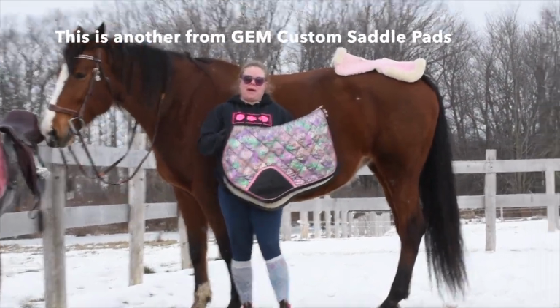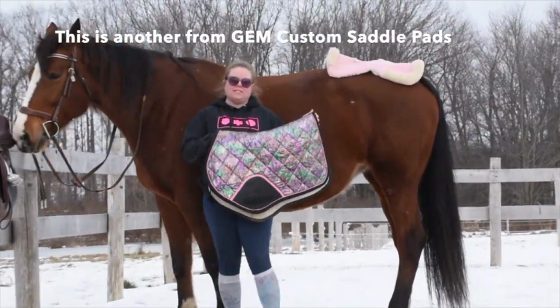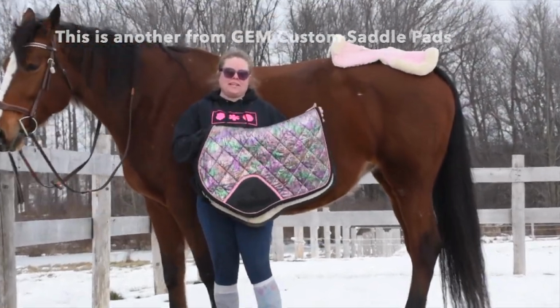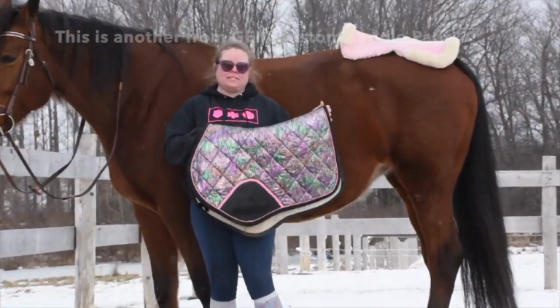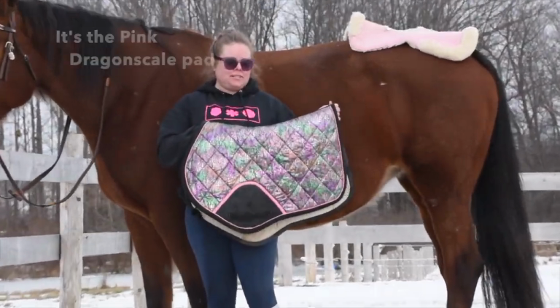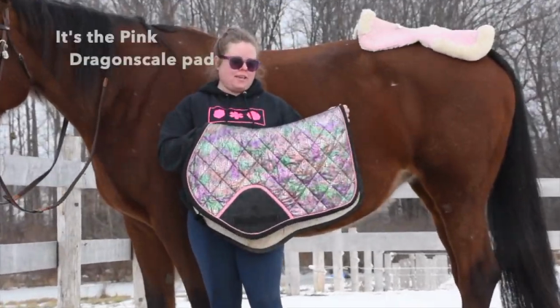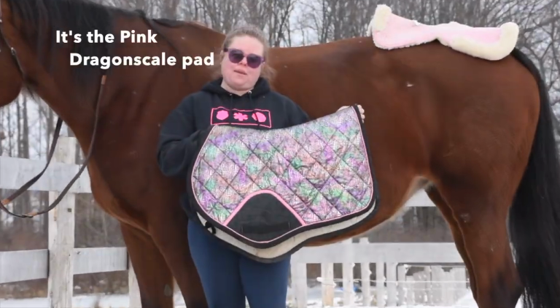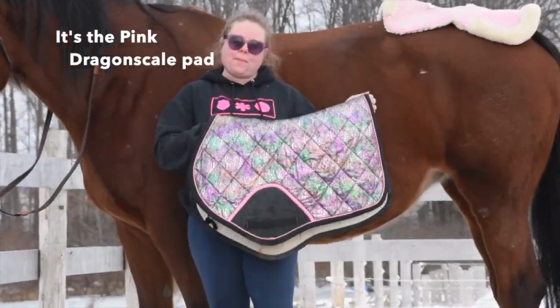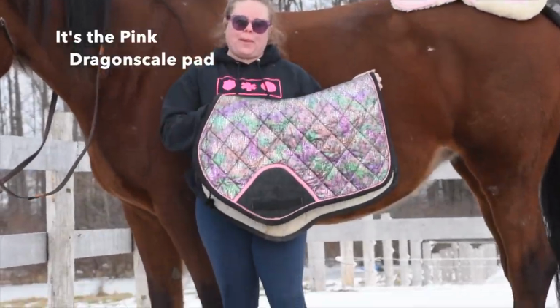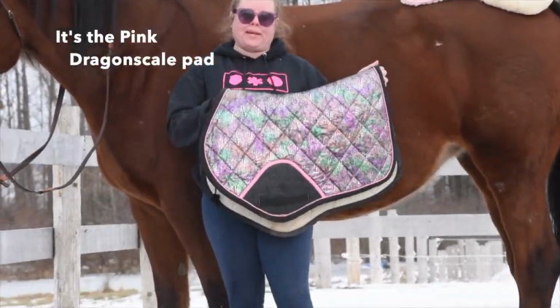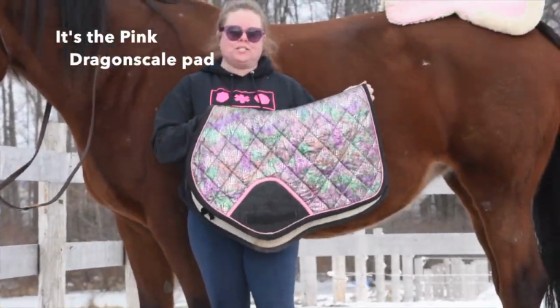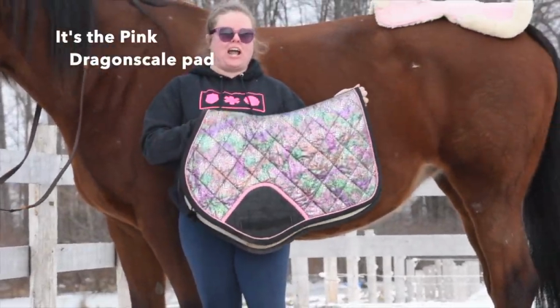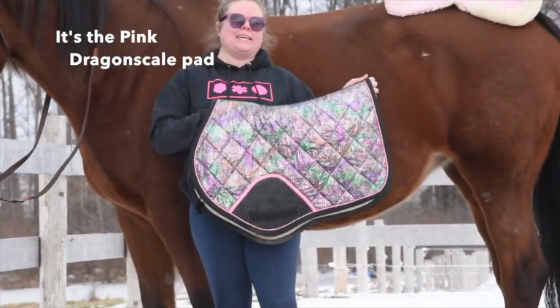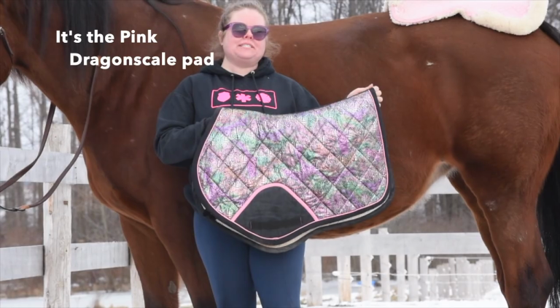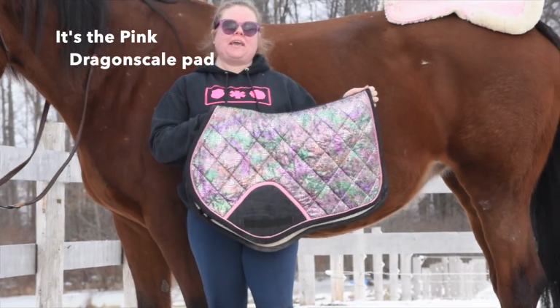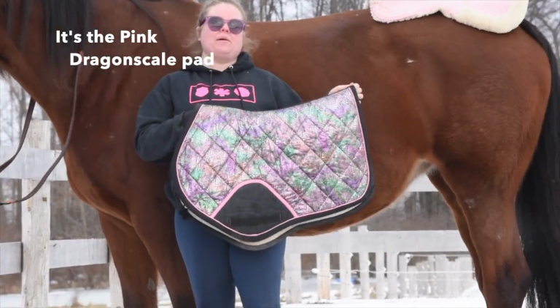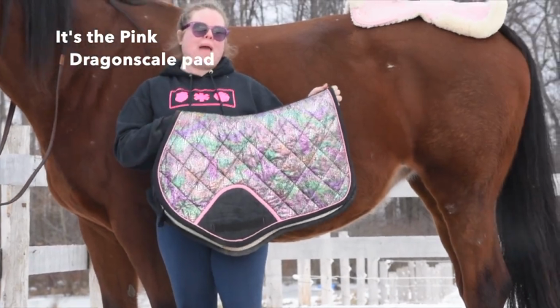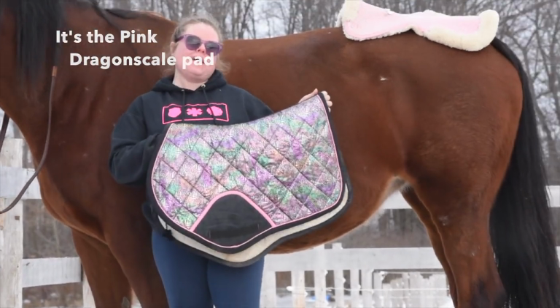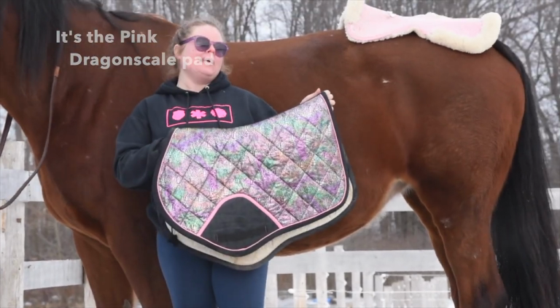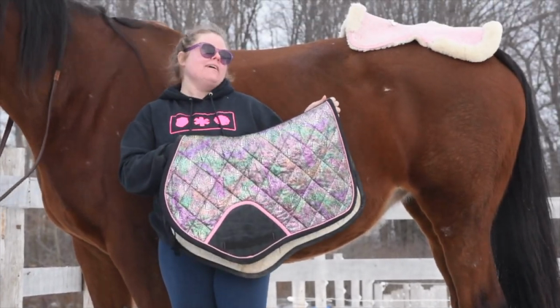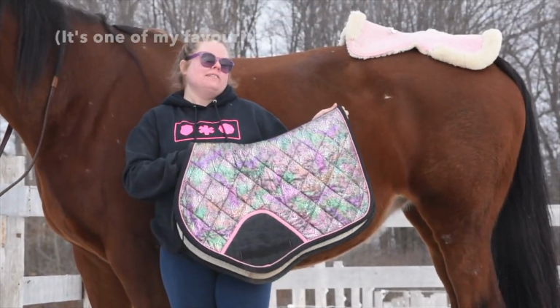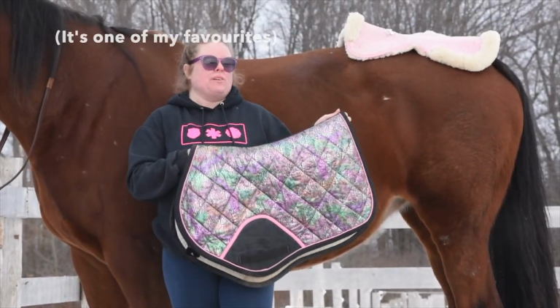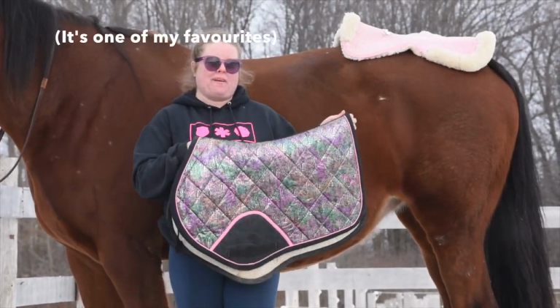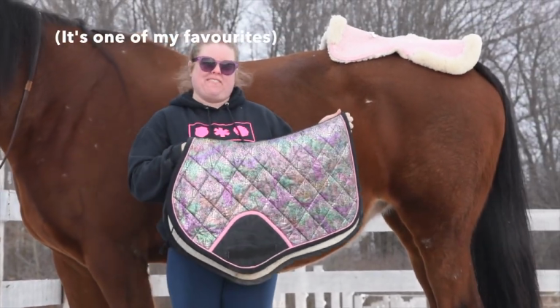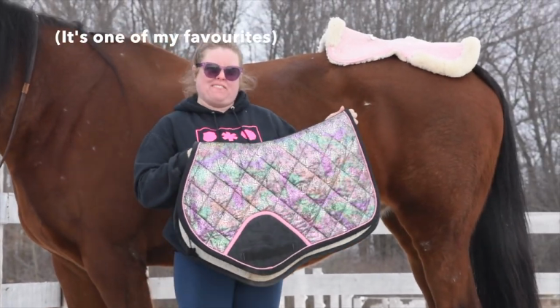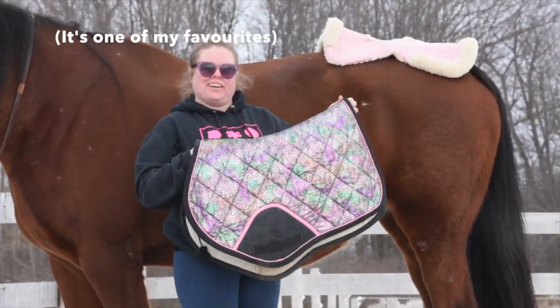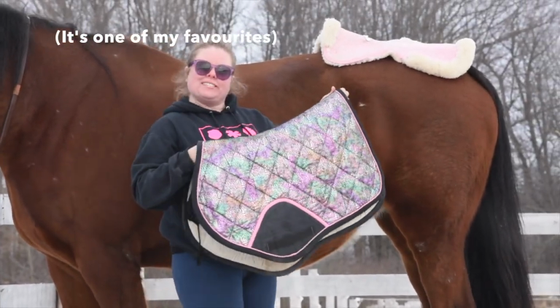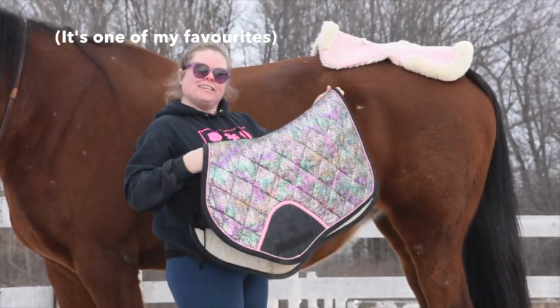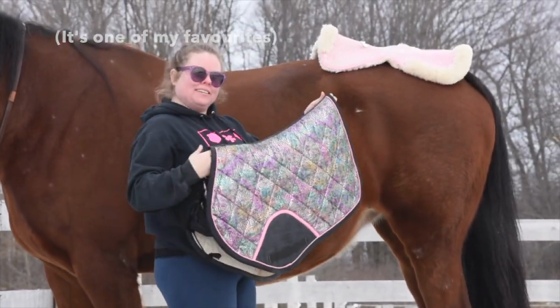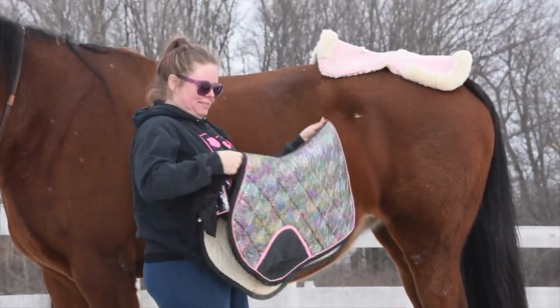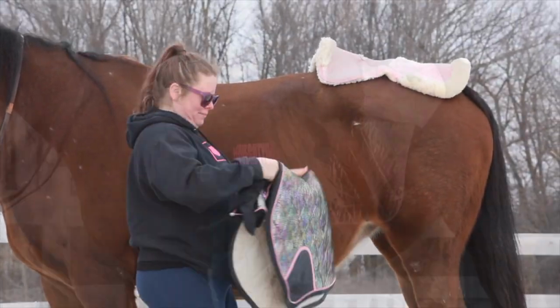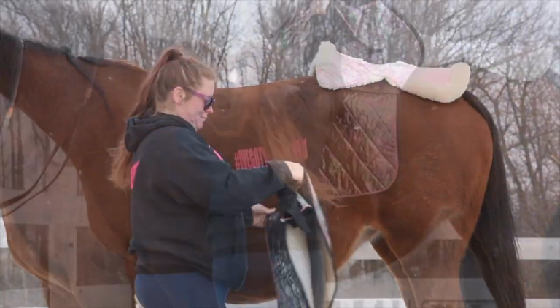It's the pink dragon scale pad — it's one of my favorites. This is another one from Jeb Custom Saddlepads.